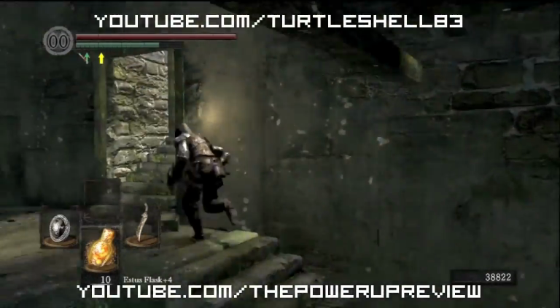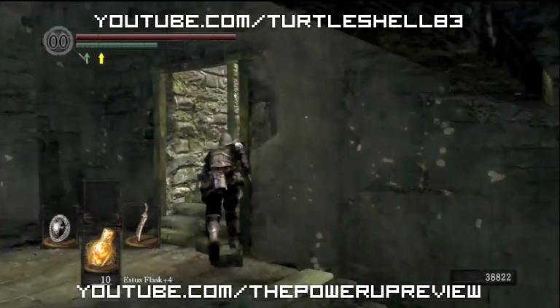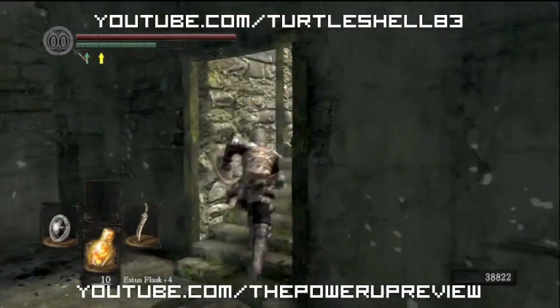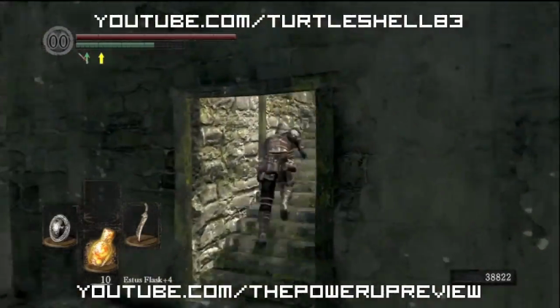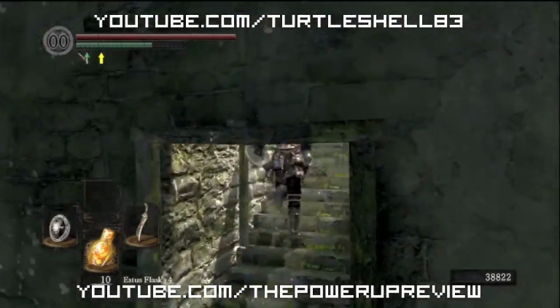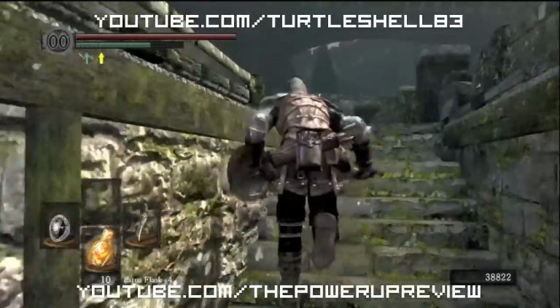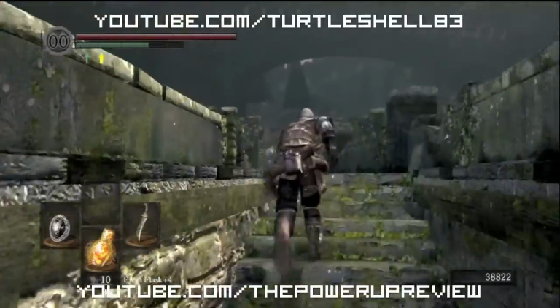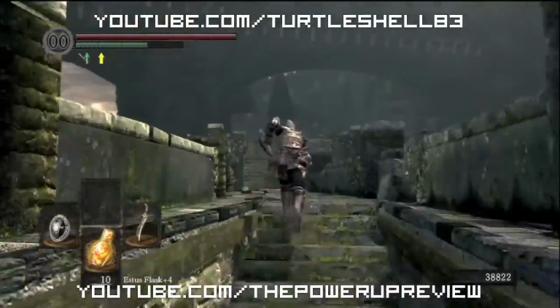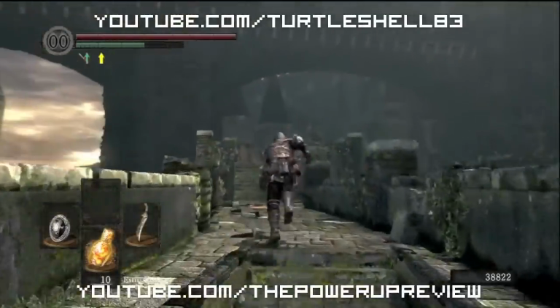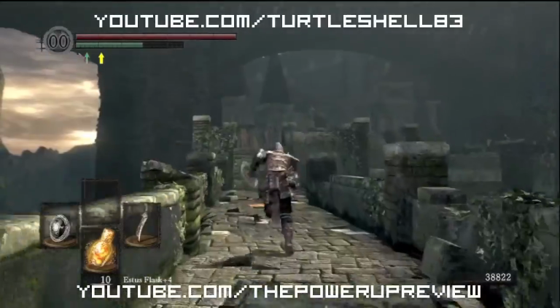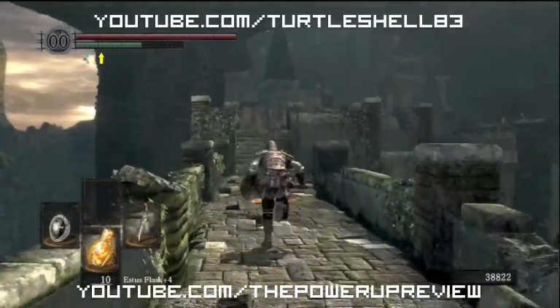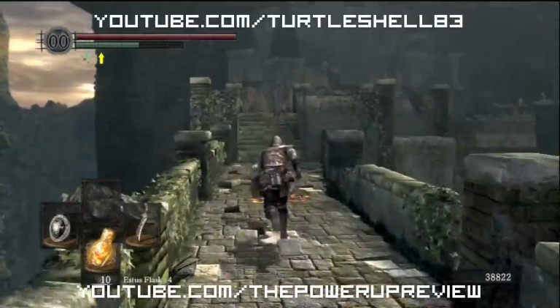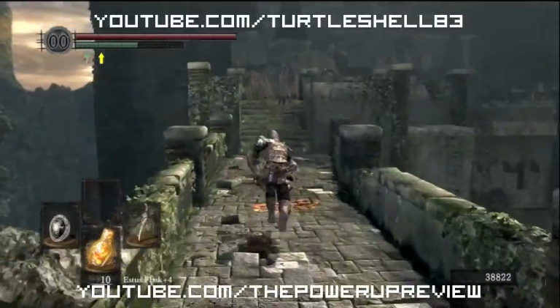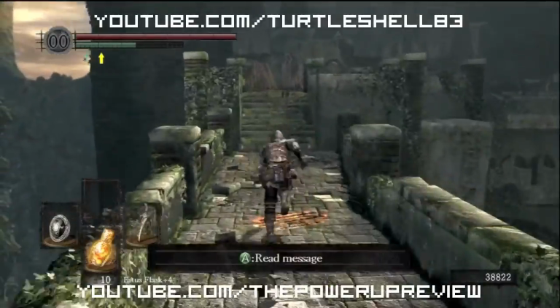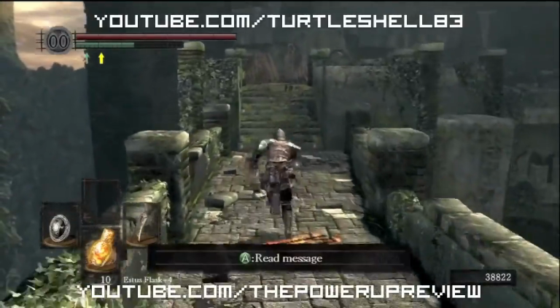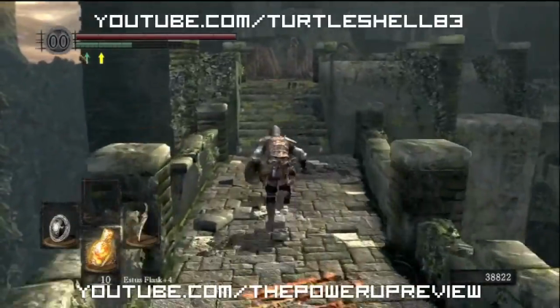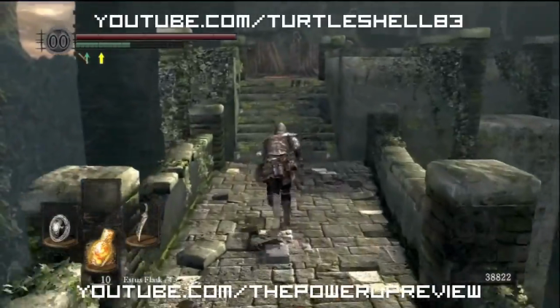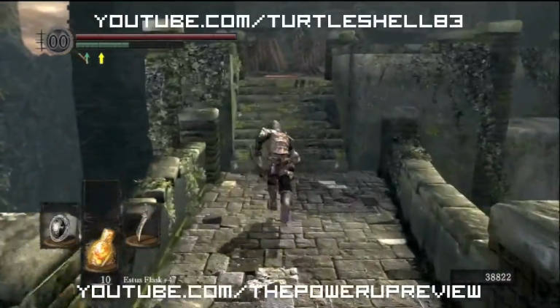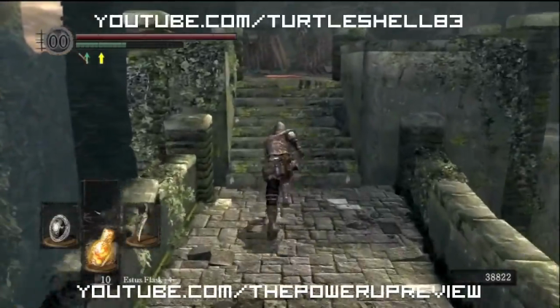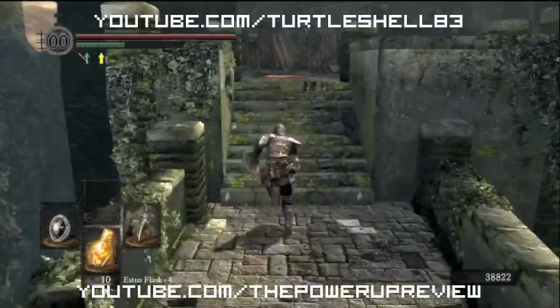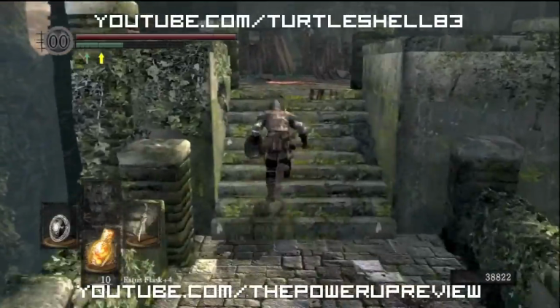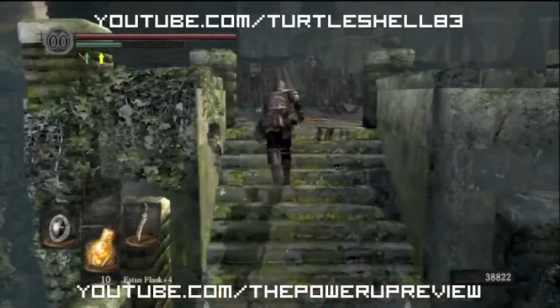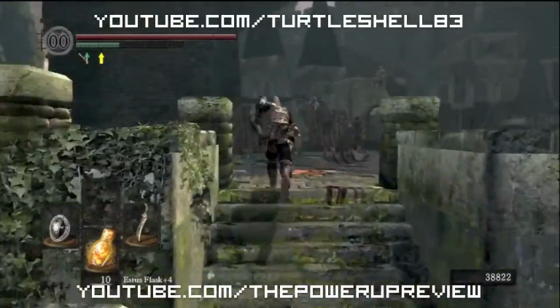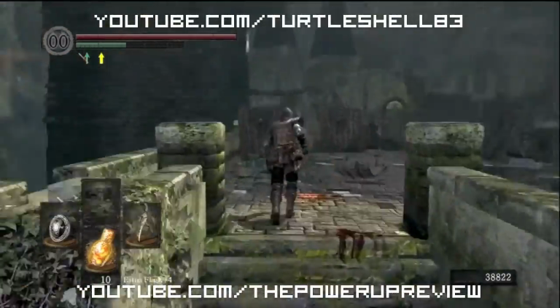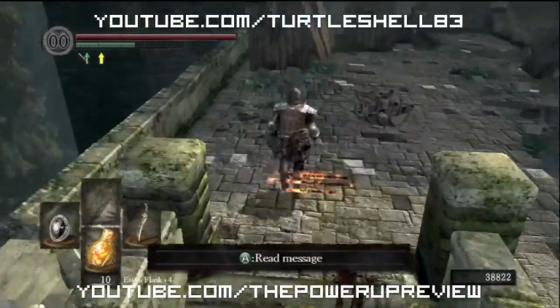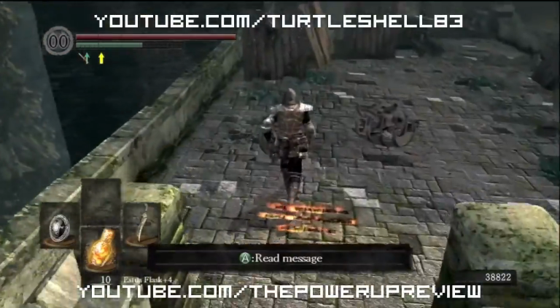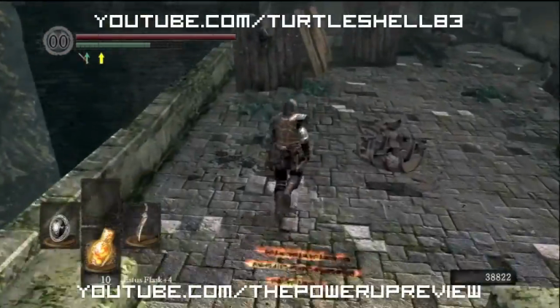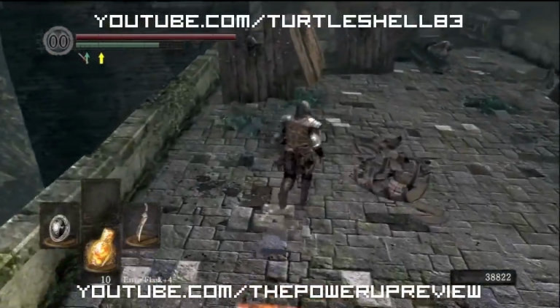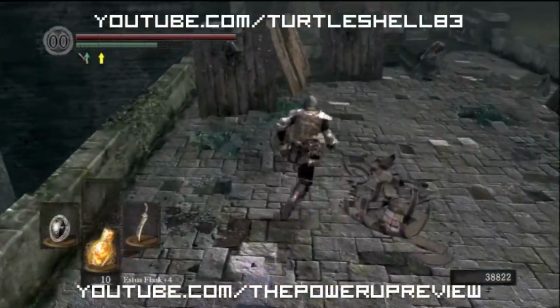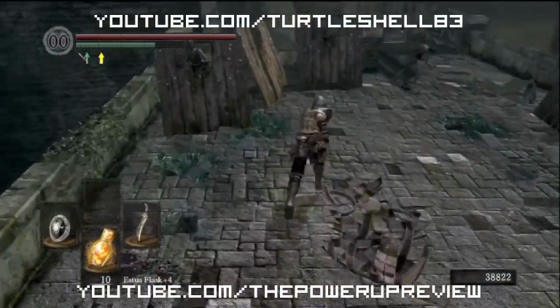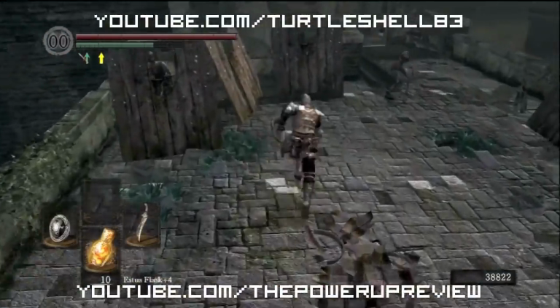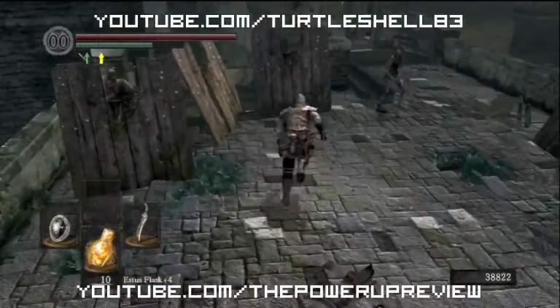We're looking forward to Halo 4 coming out. But this is just kind of a thank-you video to turtle shell — thanks a lot dude, I subscribed to your channel.